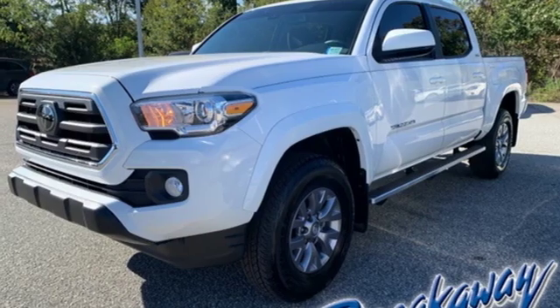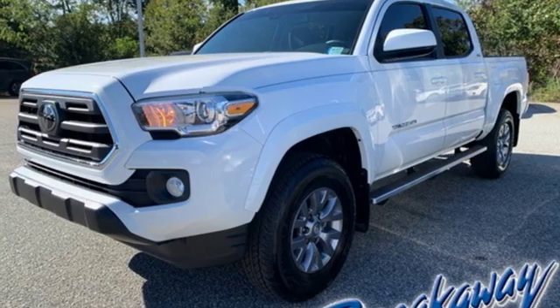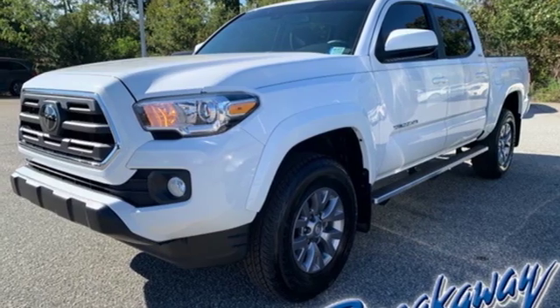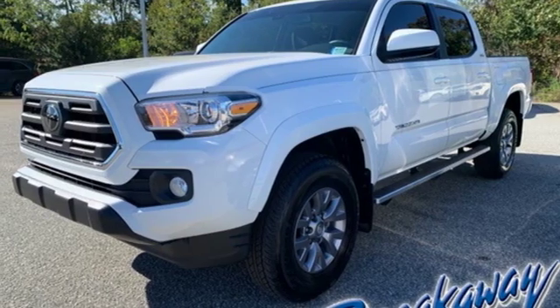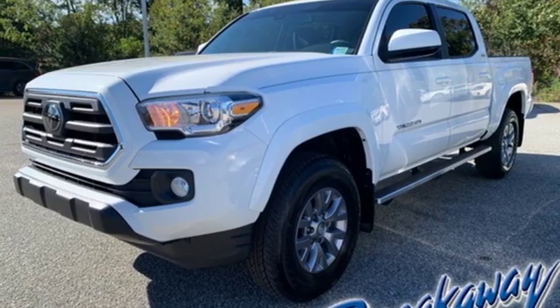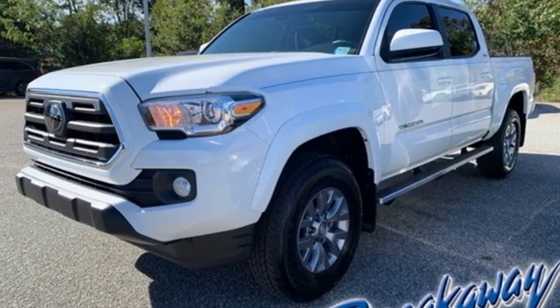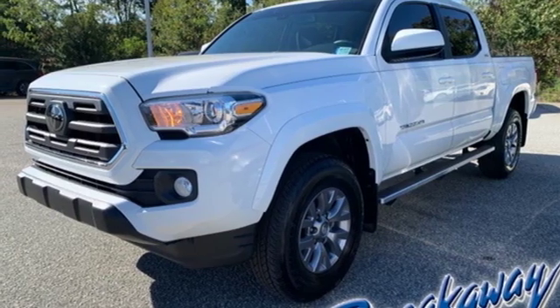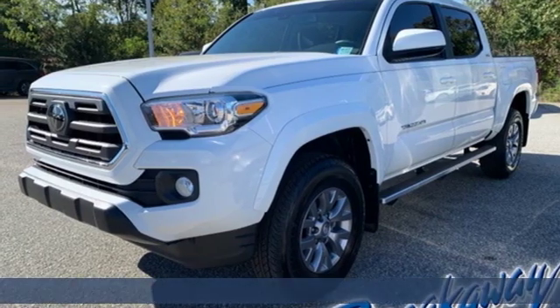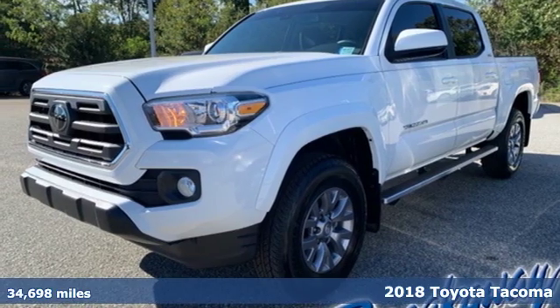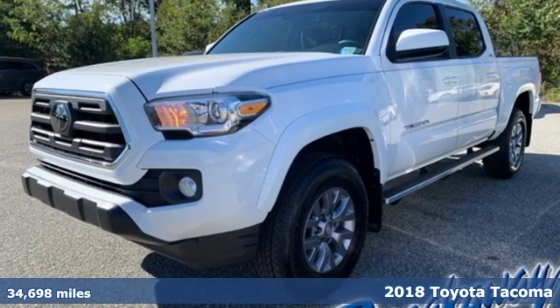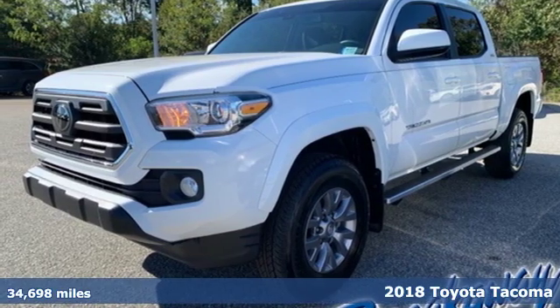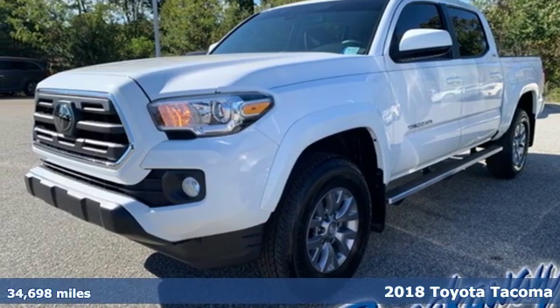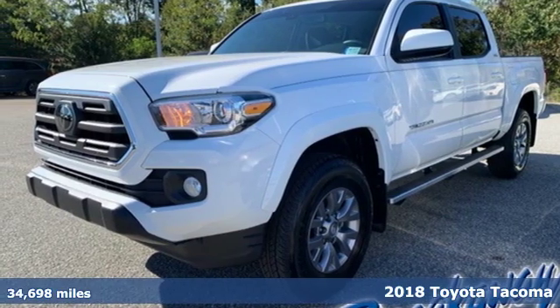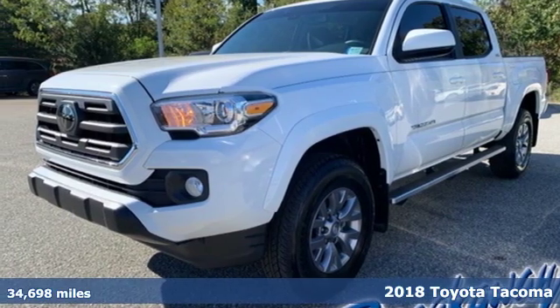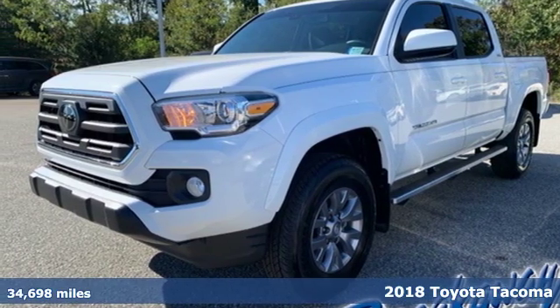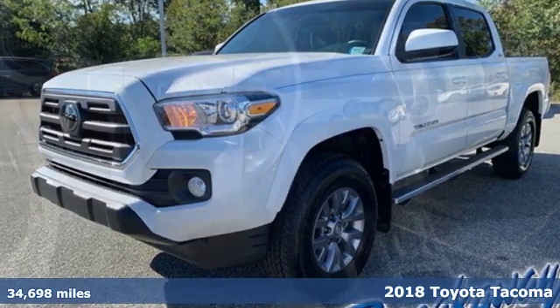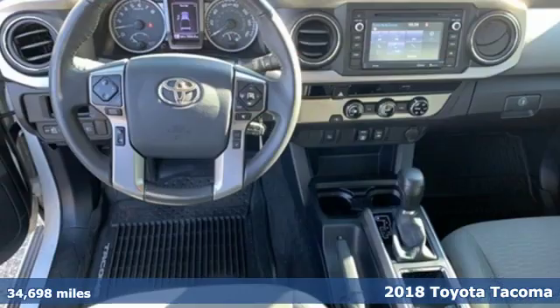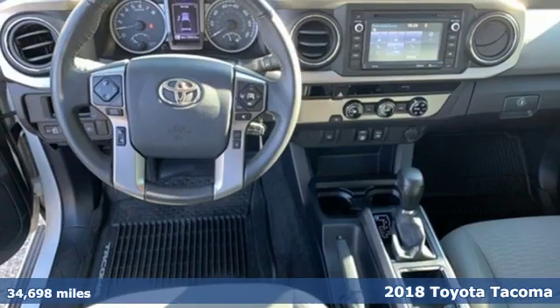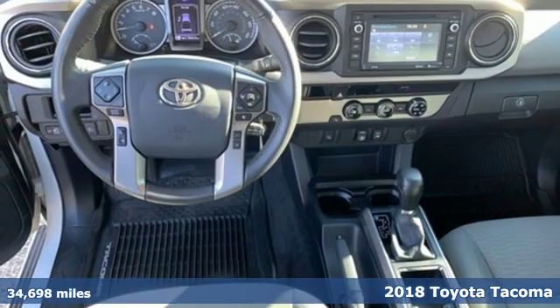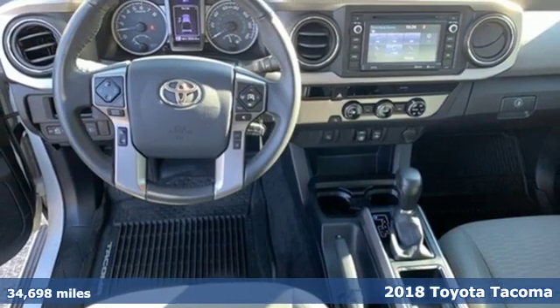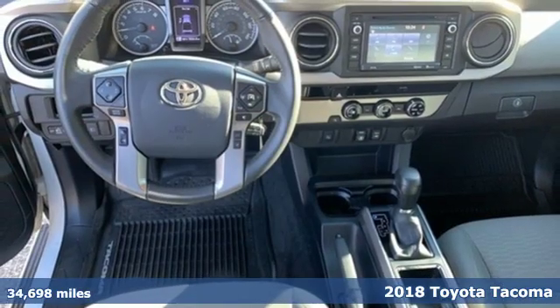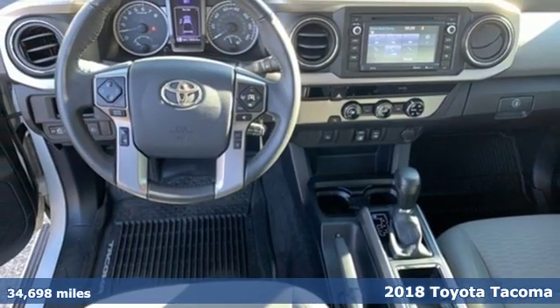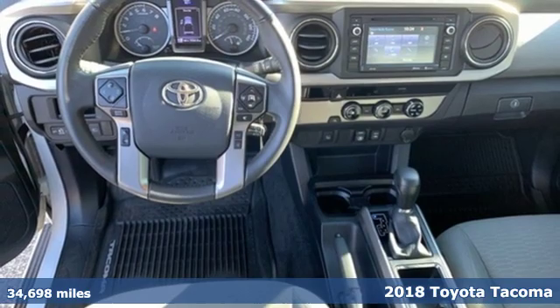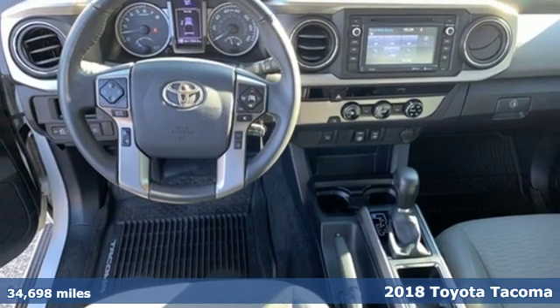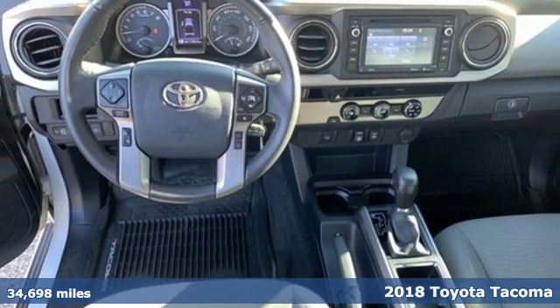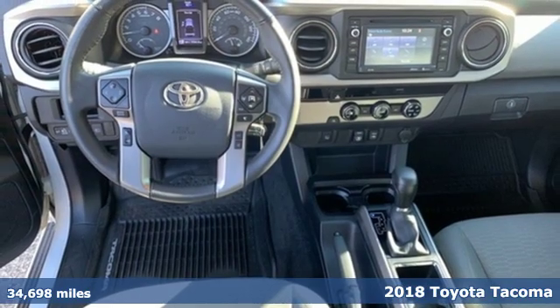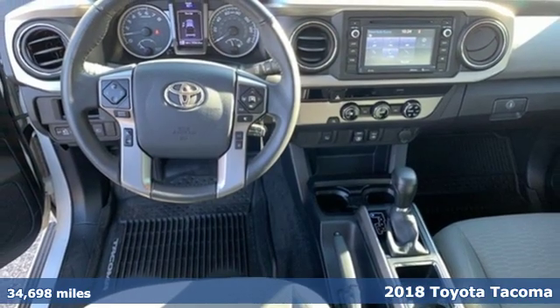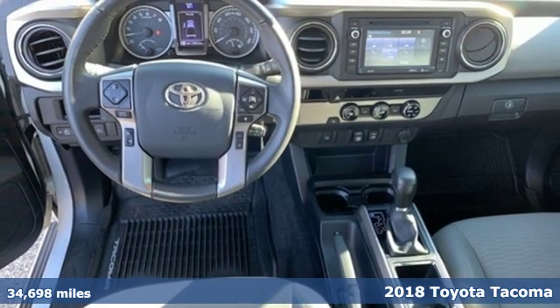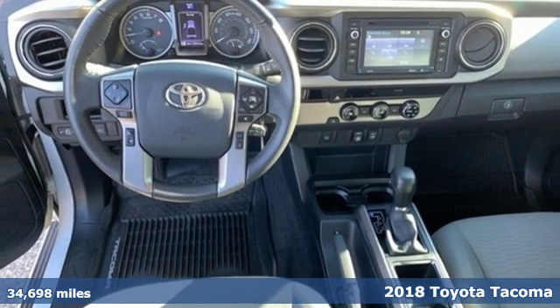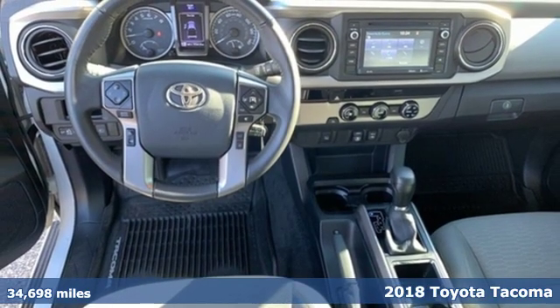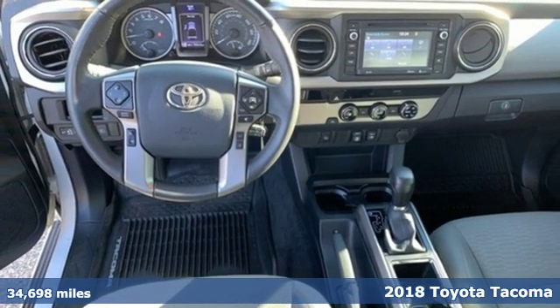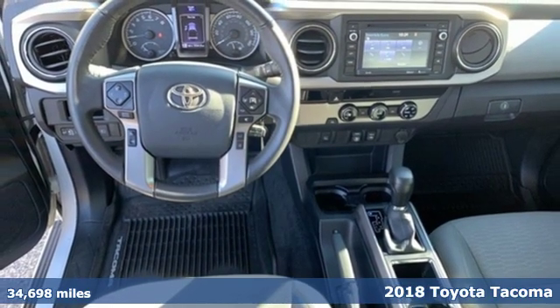It's a 2018 Toyota Tacoma. When you're looking for comfort, convenience, and quality, you think Toyota.